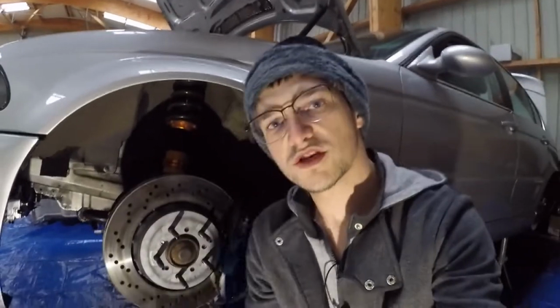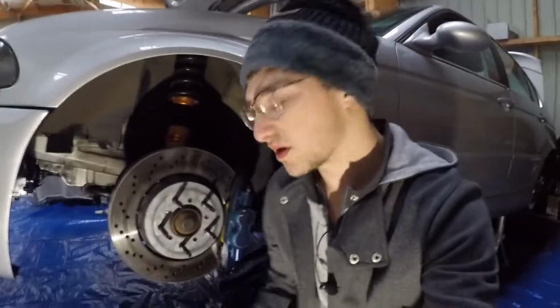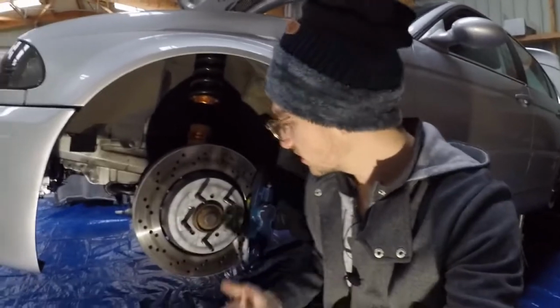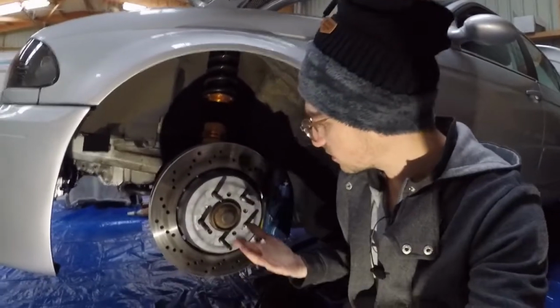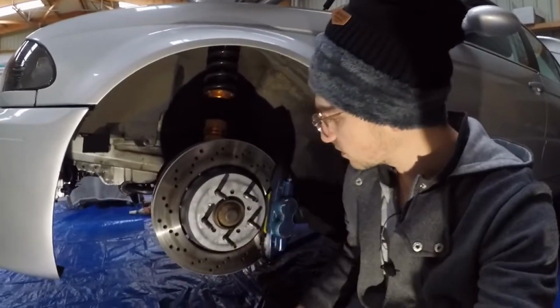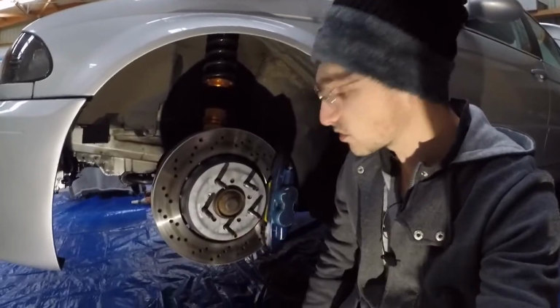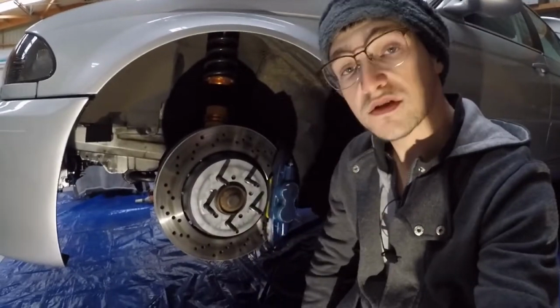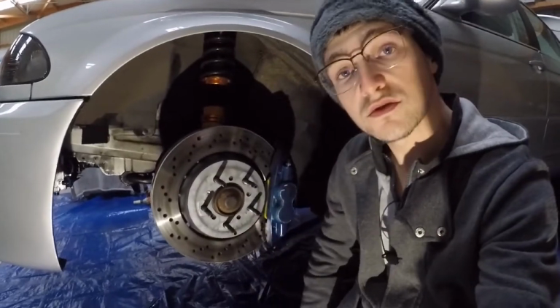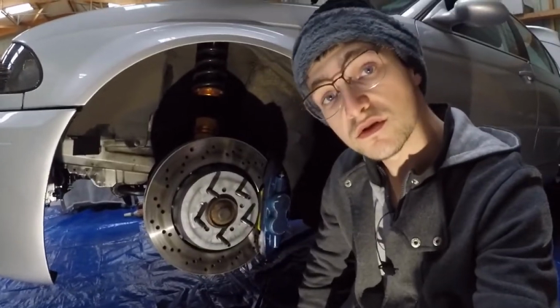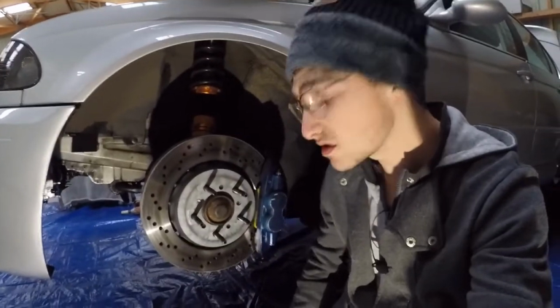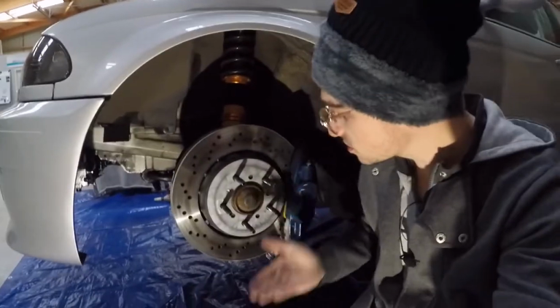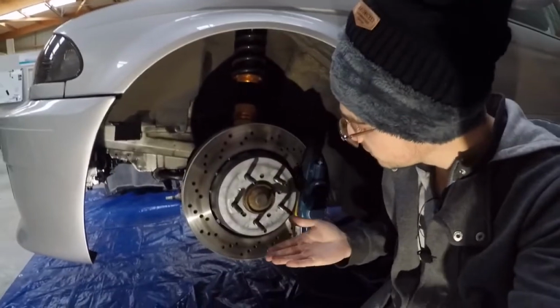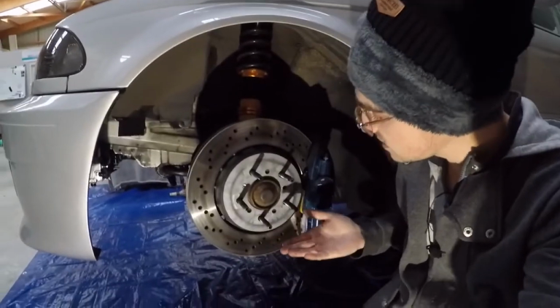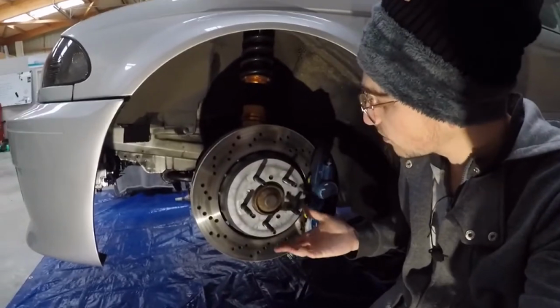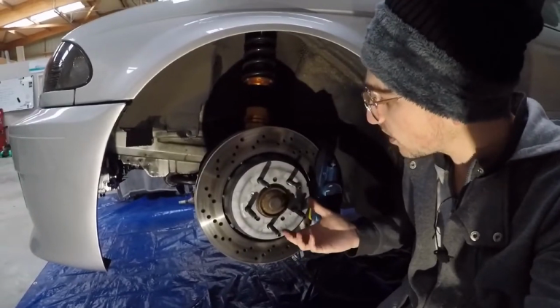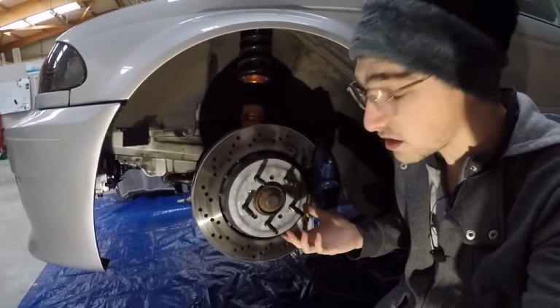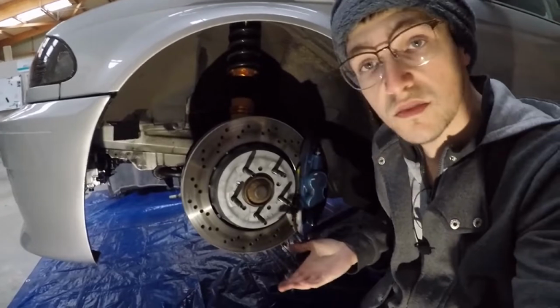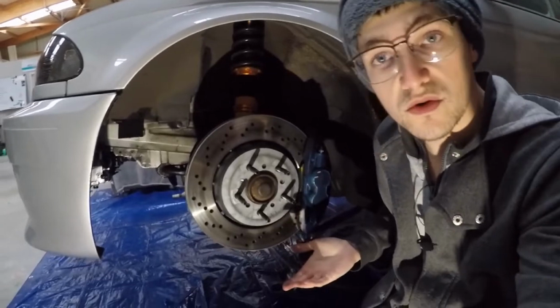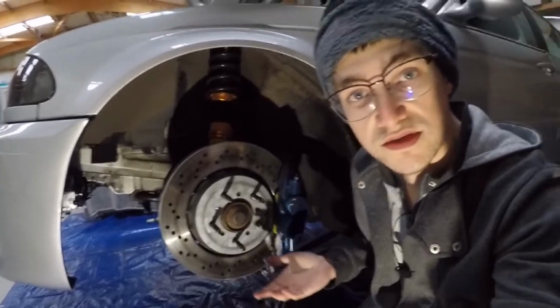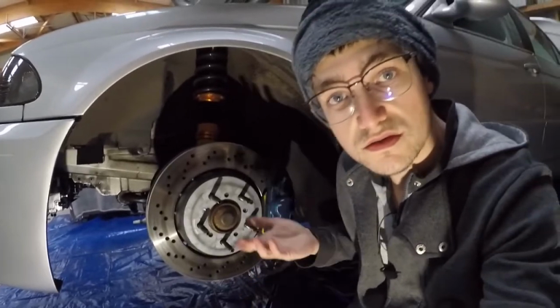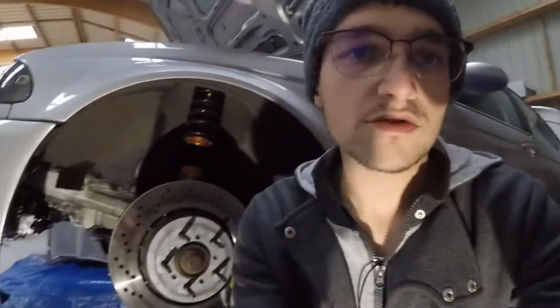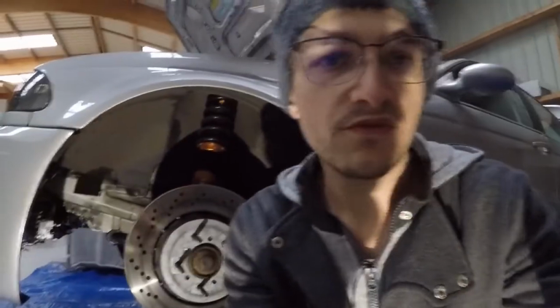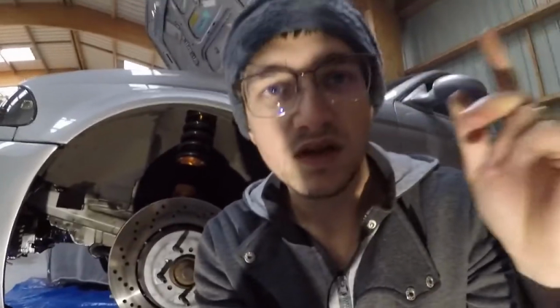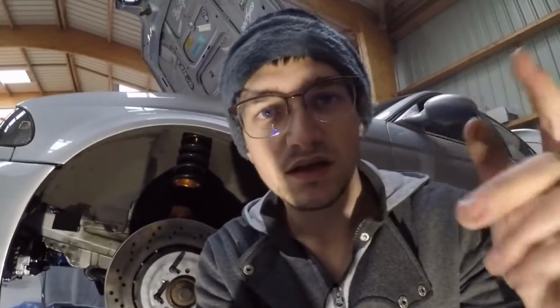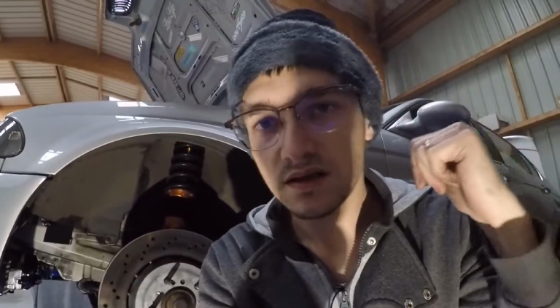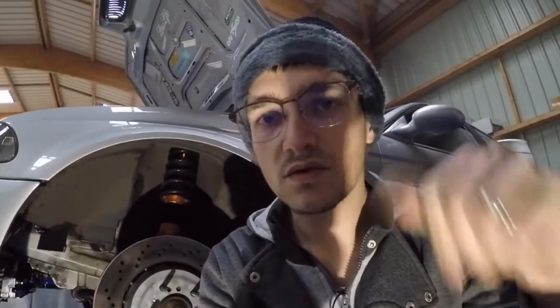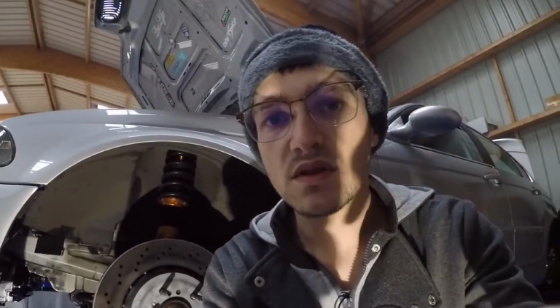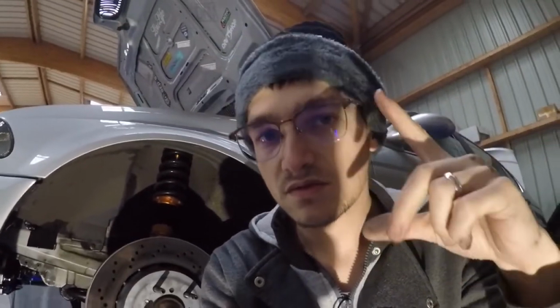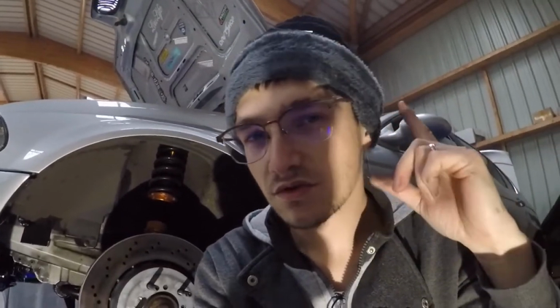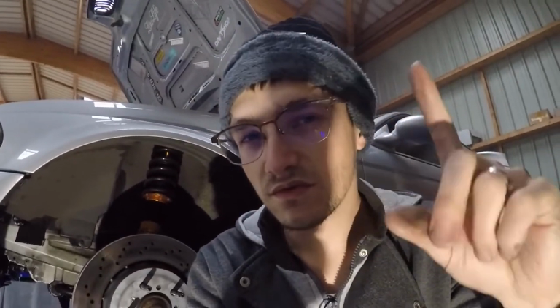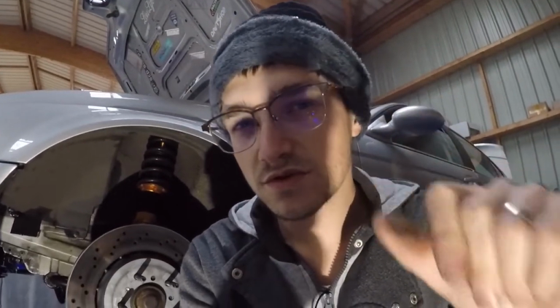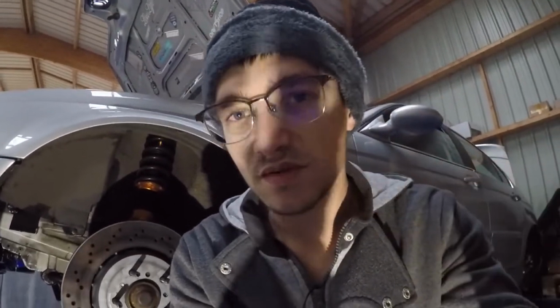Je vous ai épargné le montage de l'autre côté — j'ai fait exactement la même procédure. Je fais l'arrière des deux côtés et on se retrouve juste après.